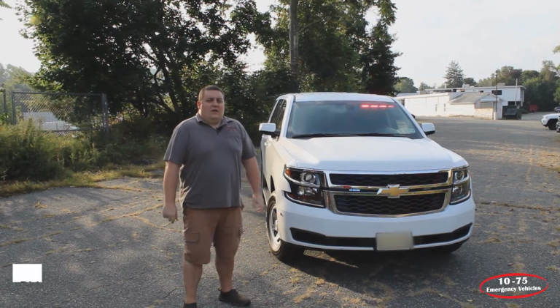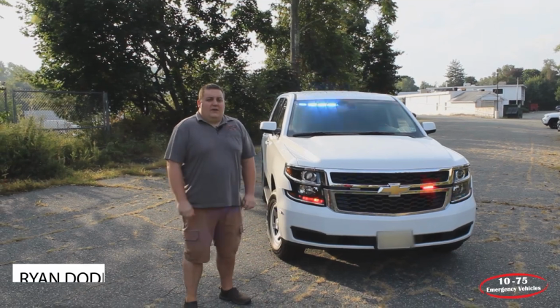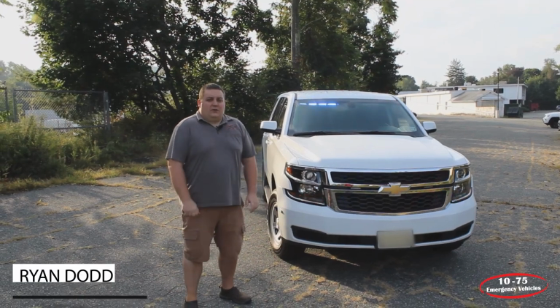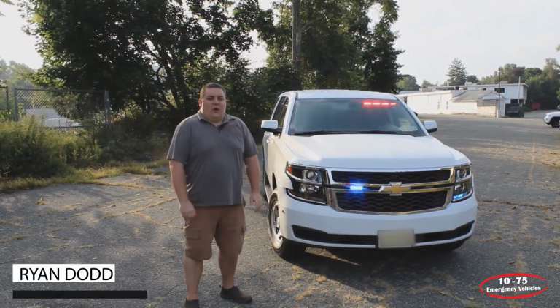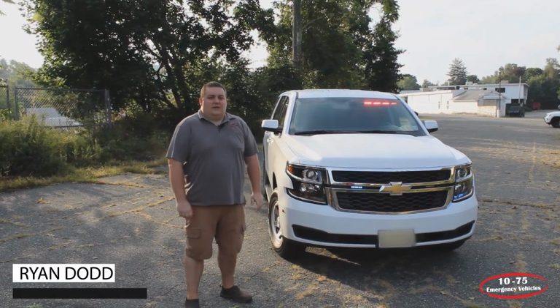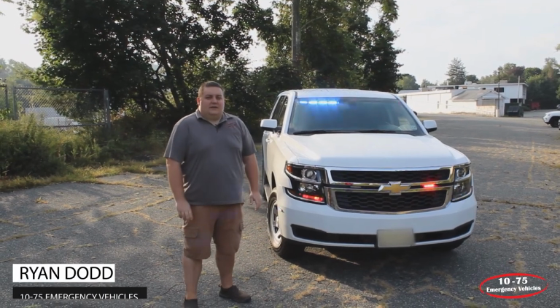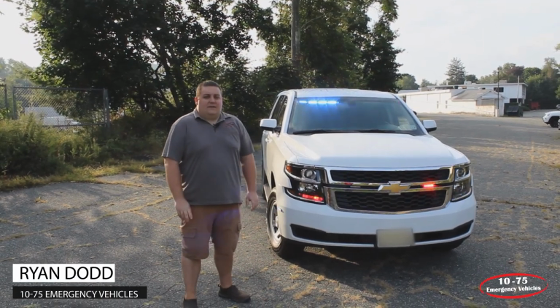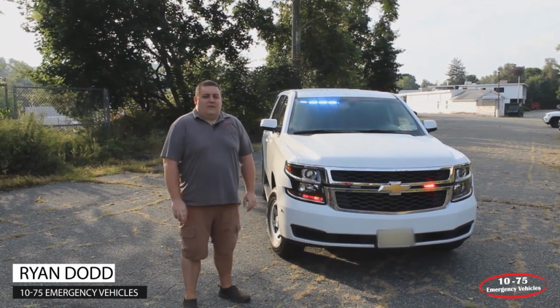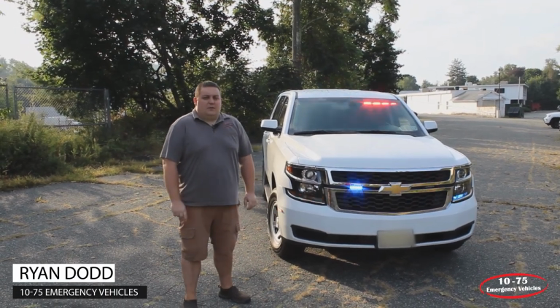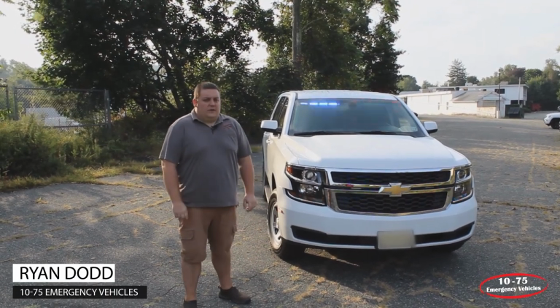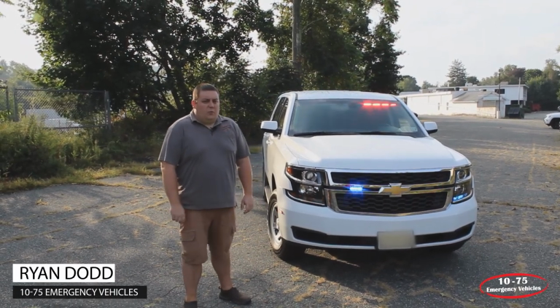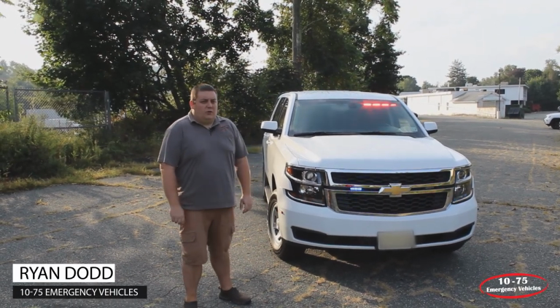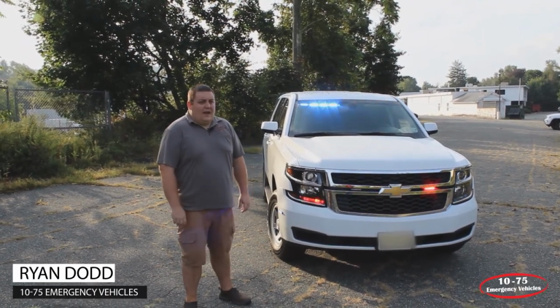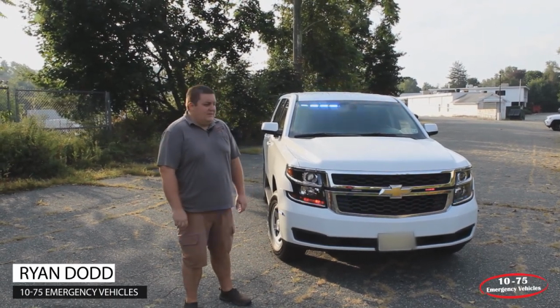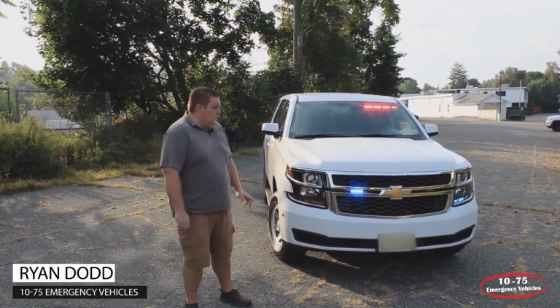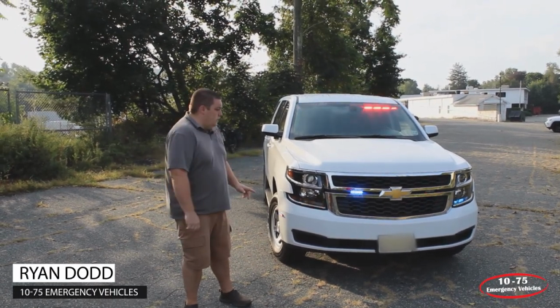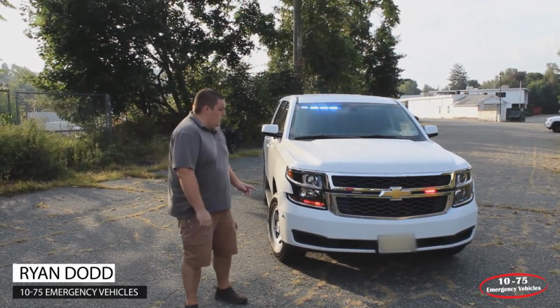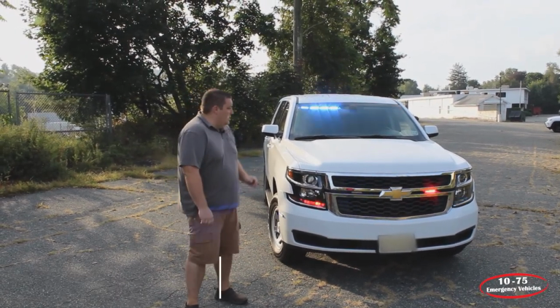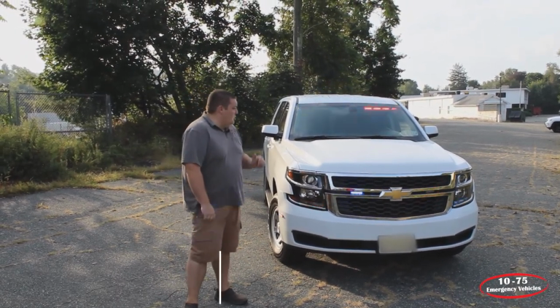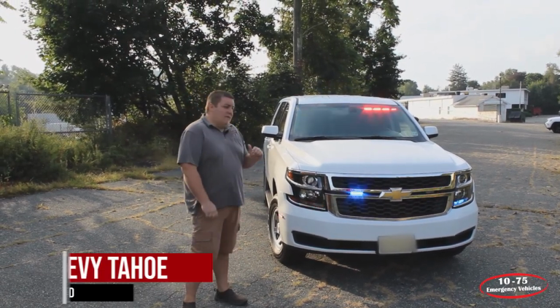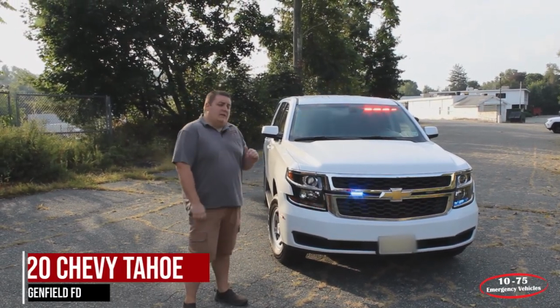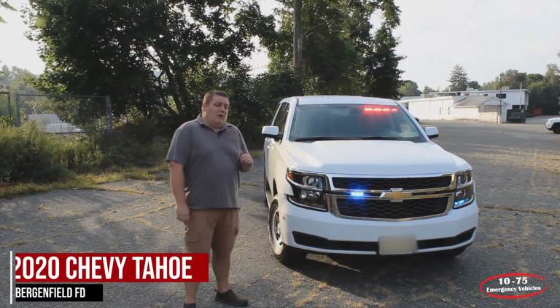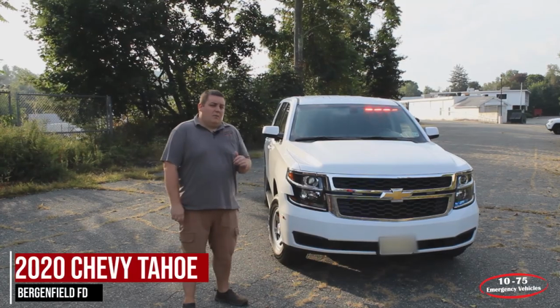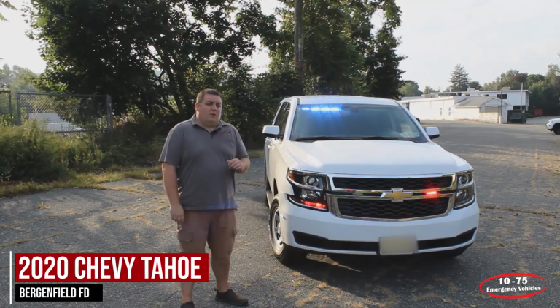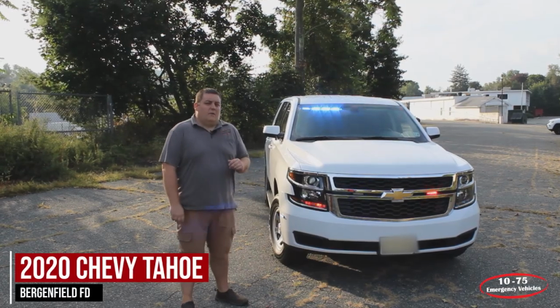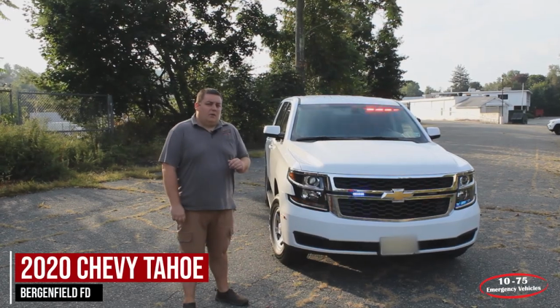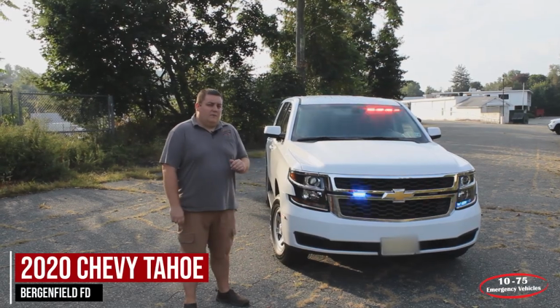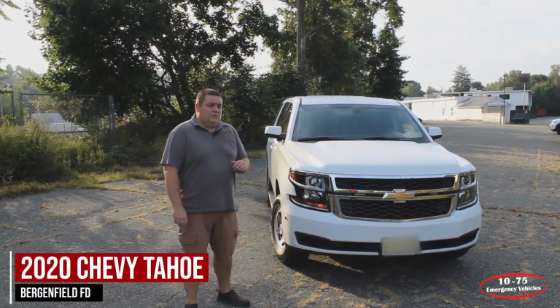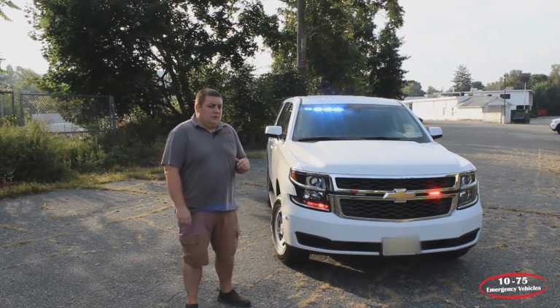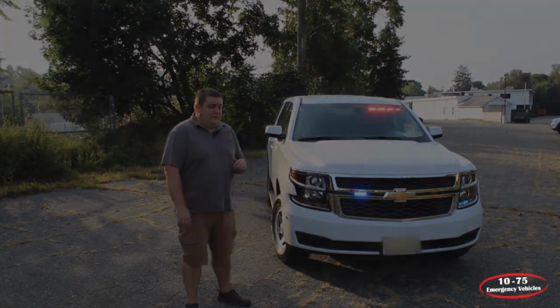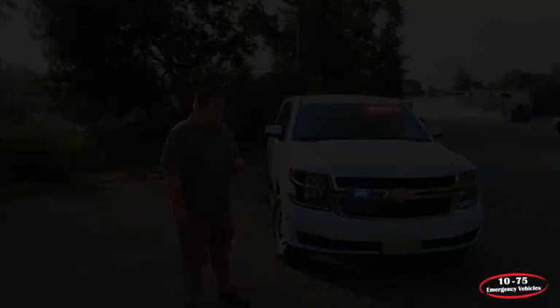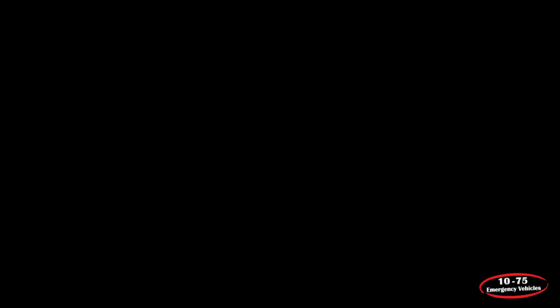How you doing? It's Ryan with 1075 Emergency Vehicles. What we're looking at is a 2020 Chevy Tahoe that we built for the Bergenfield, New Jersey Fire Department.